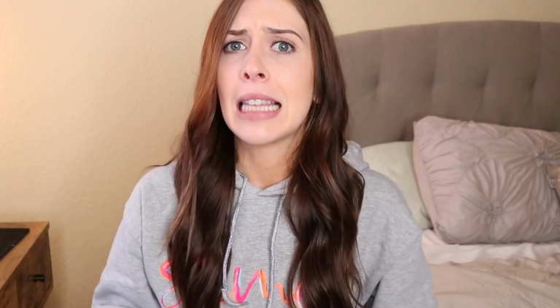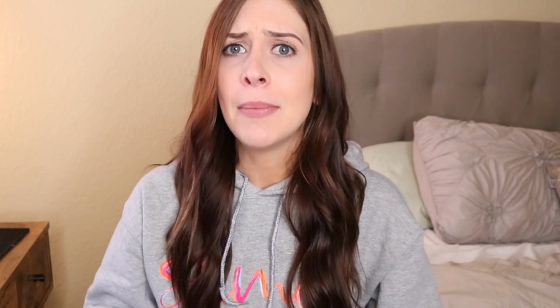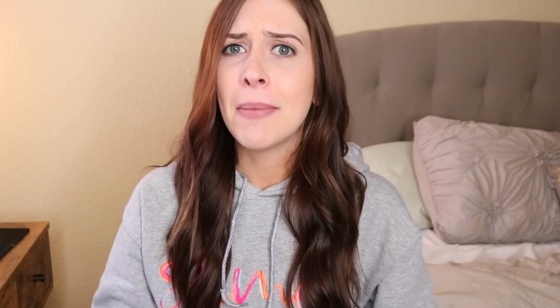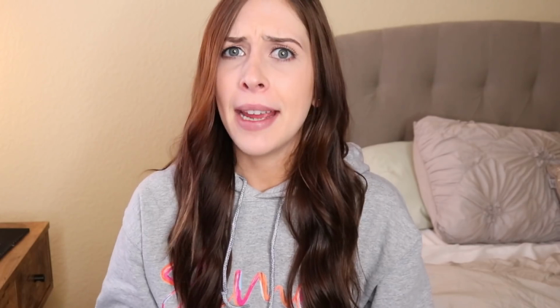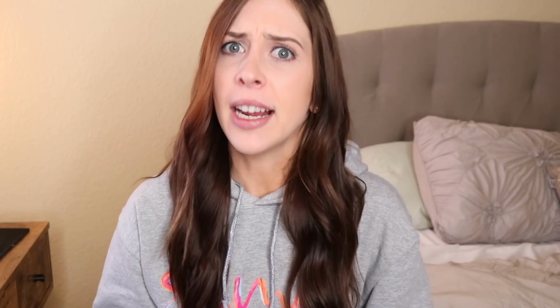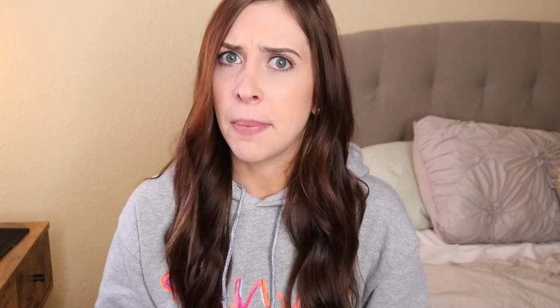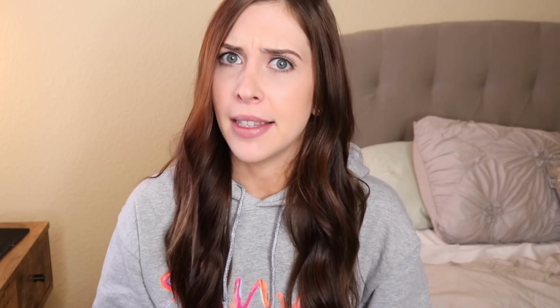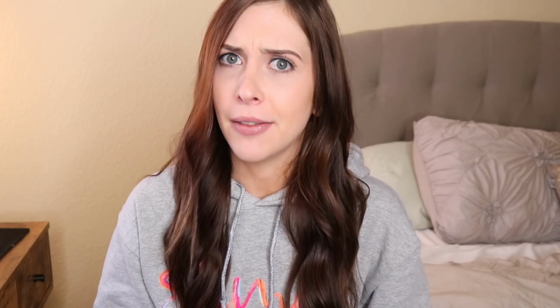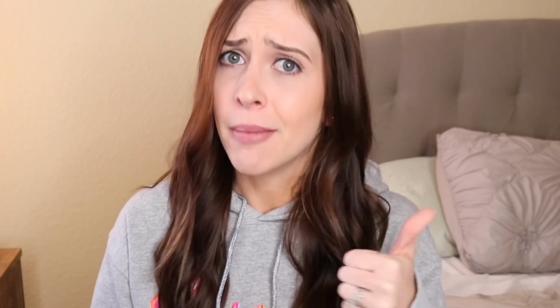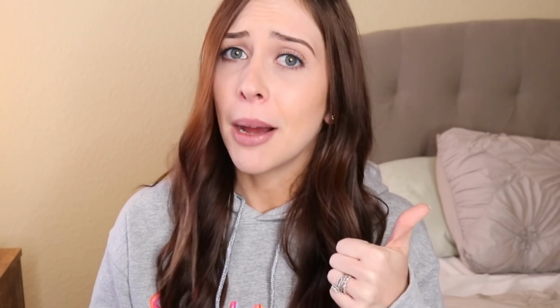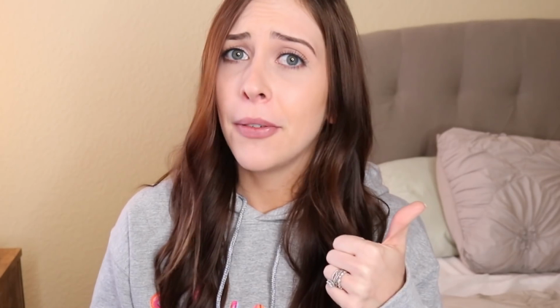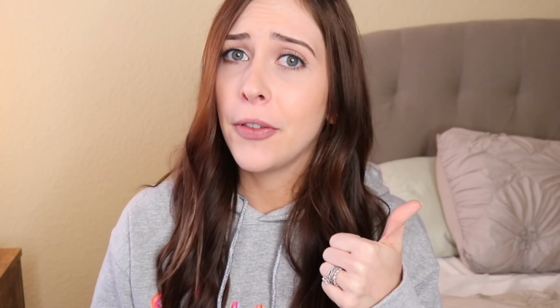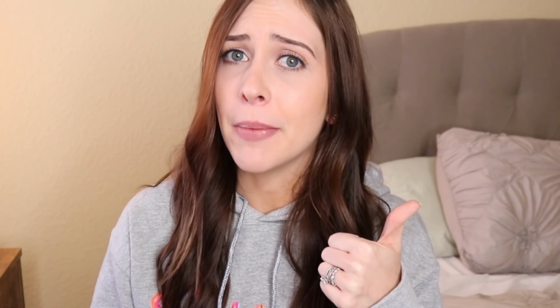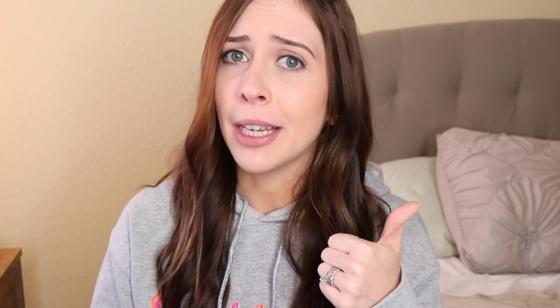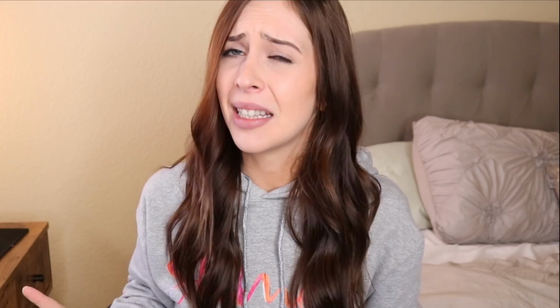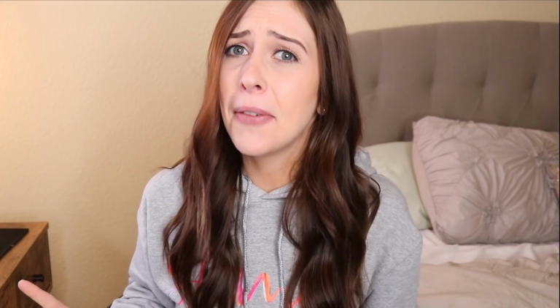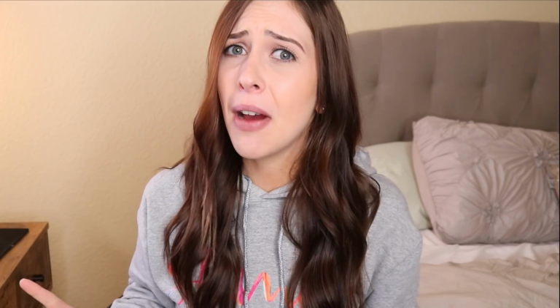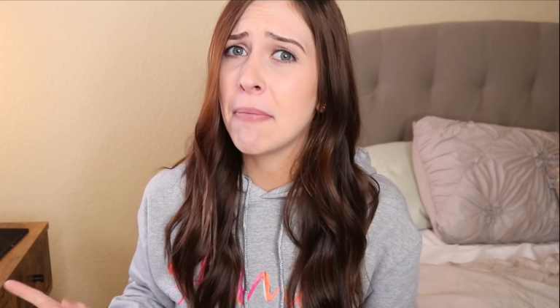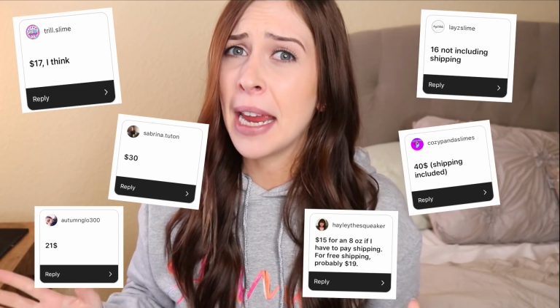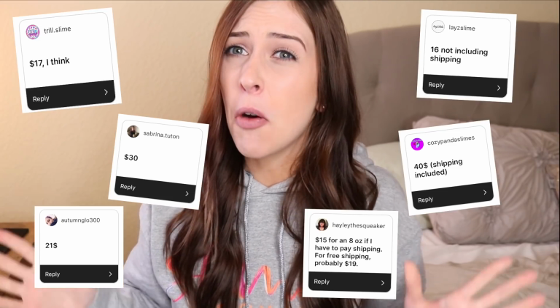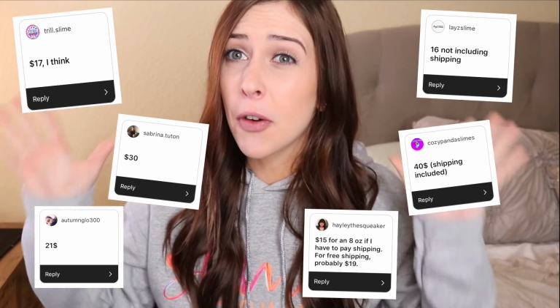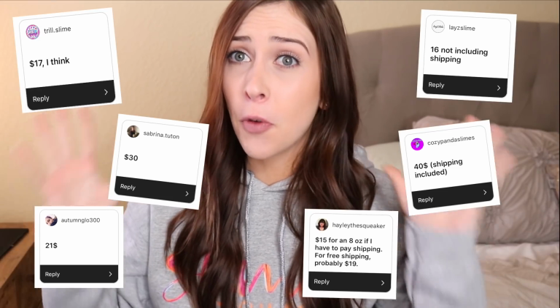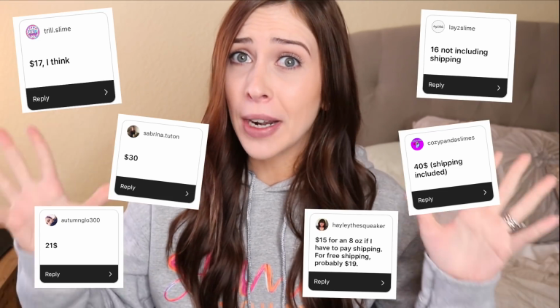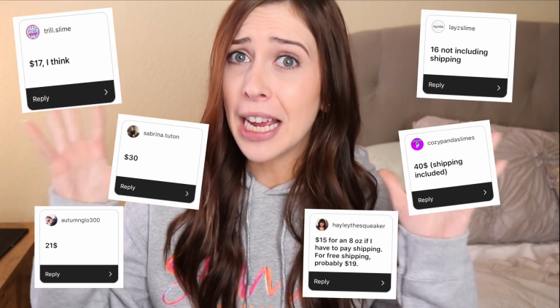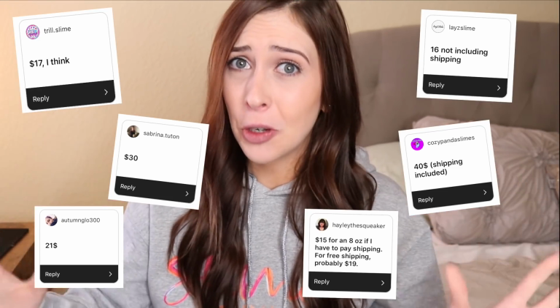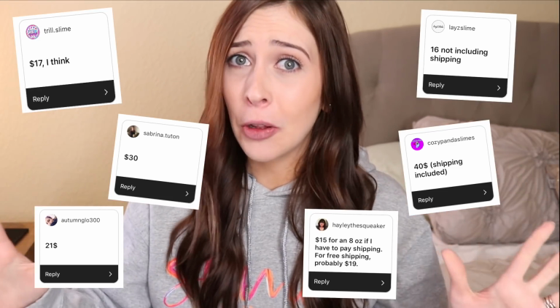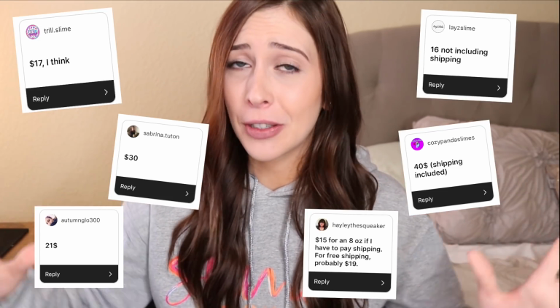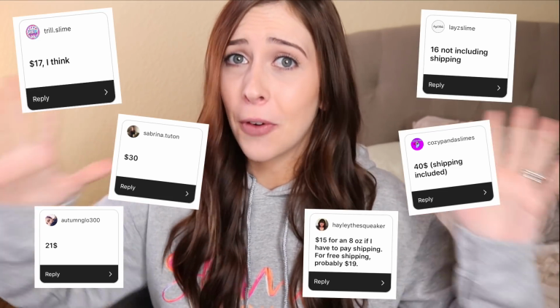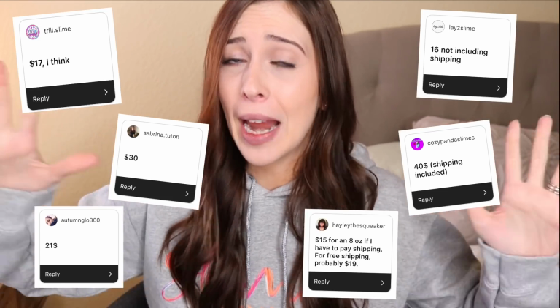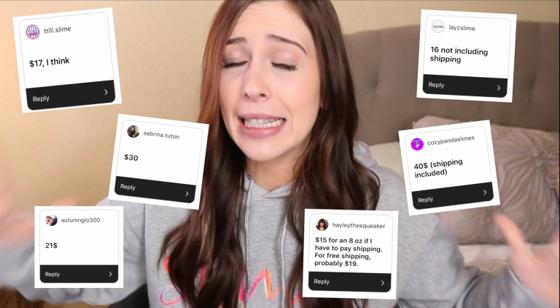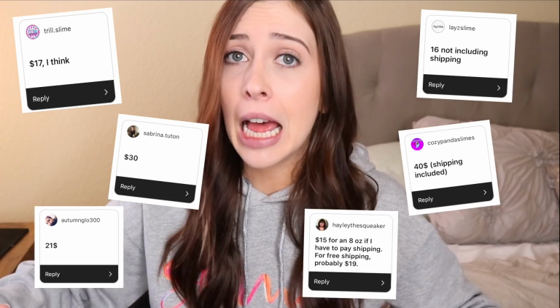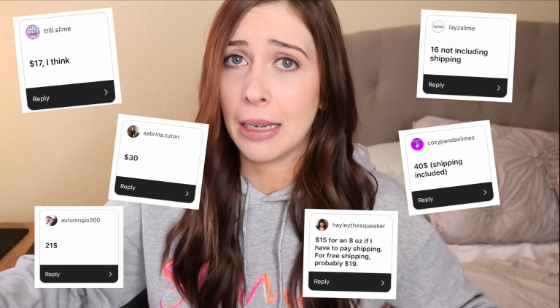Slimes can be expensive — thumbs up if you feel me. Some of you have paid over $40 for a slime.